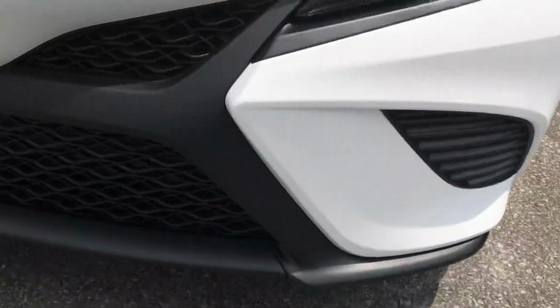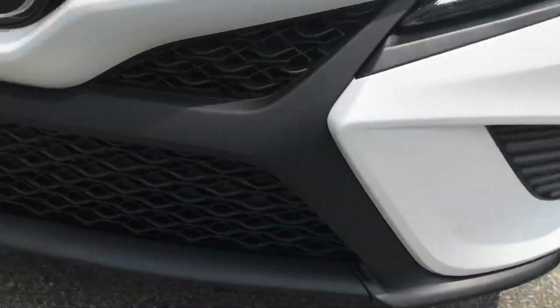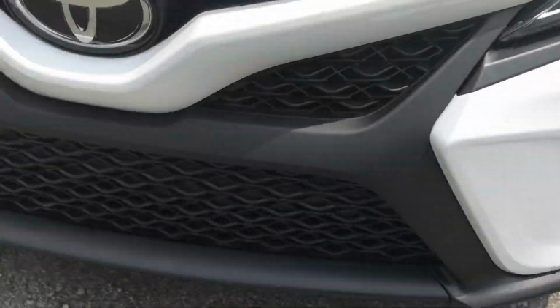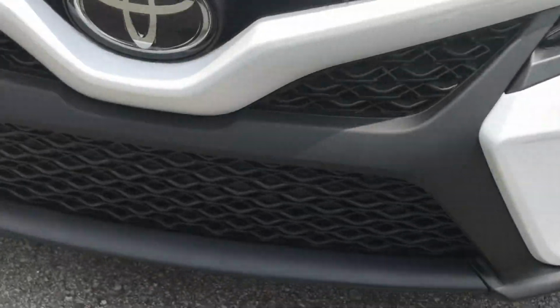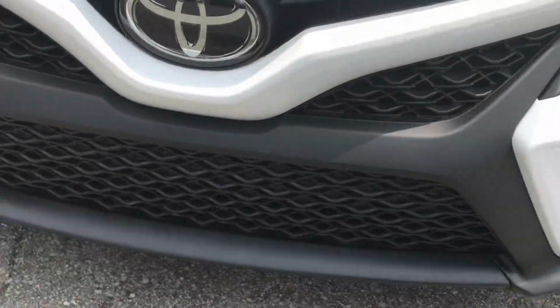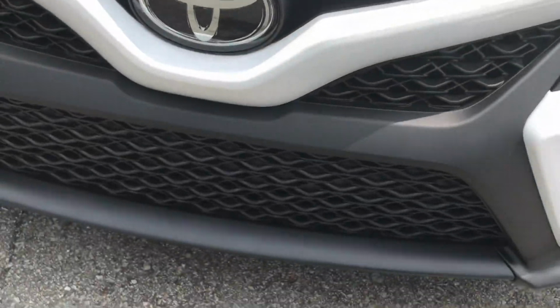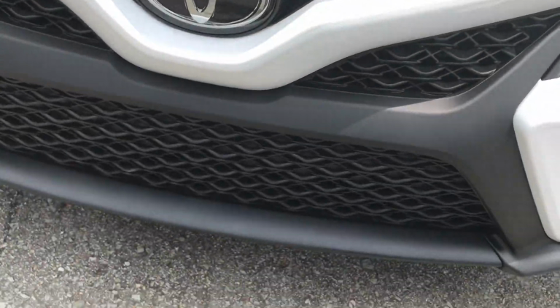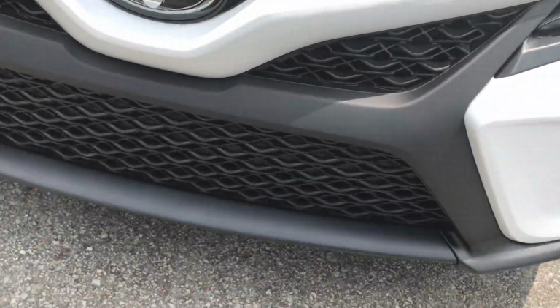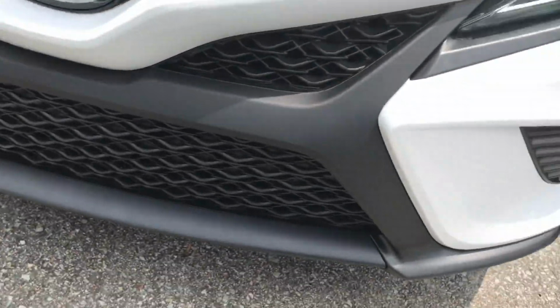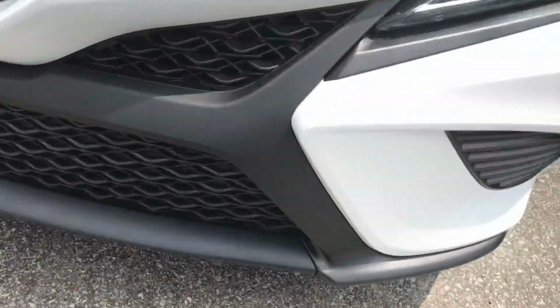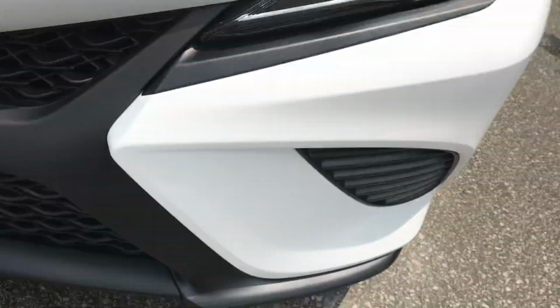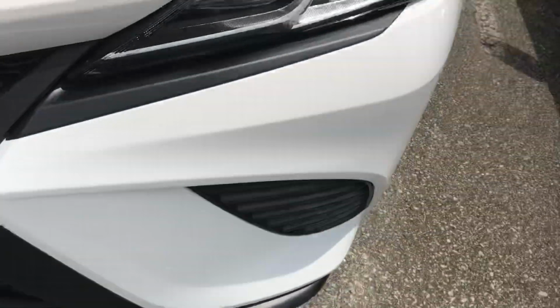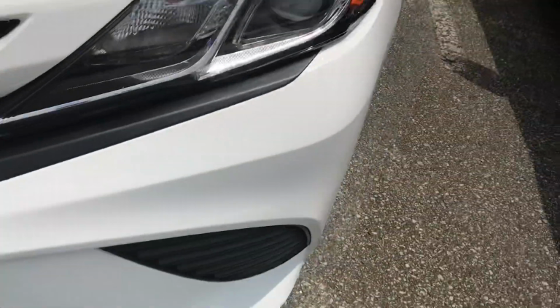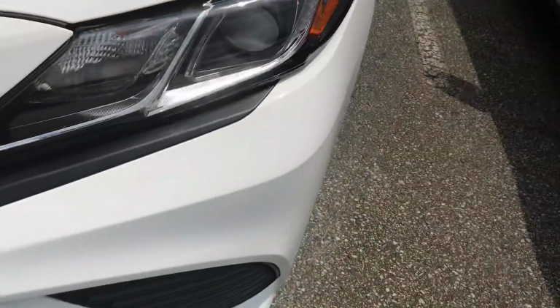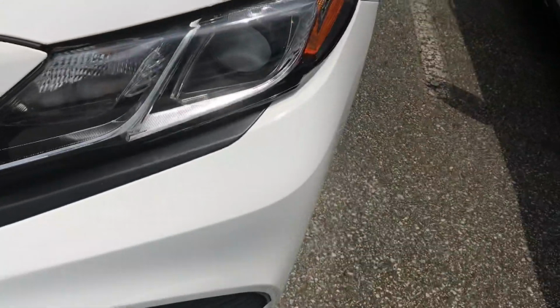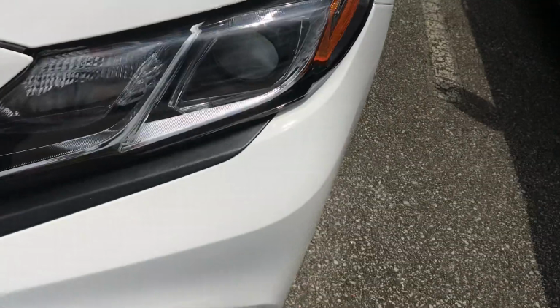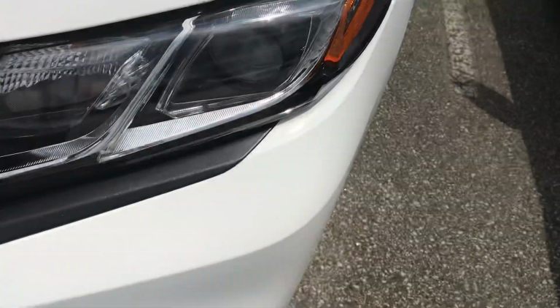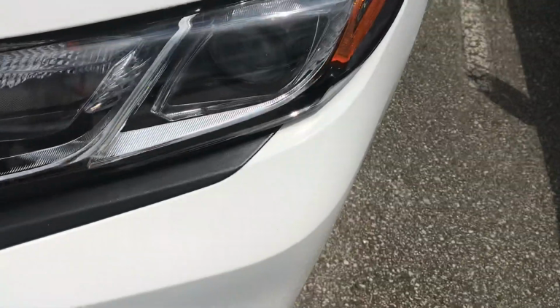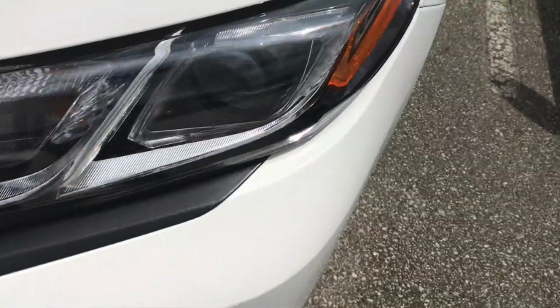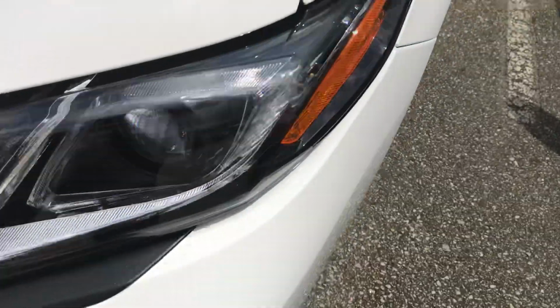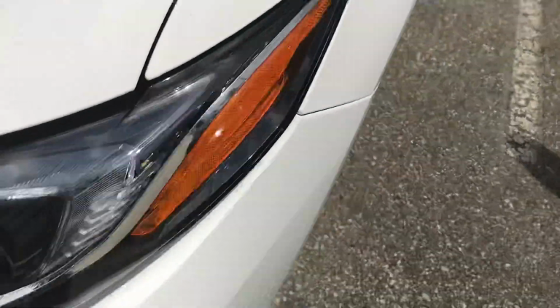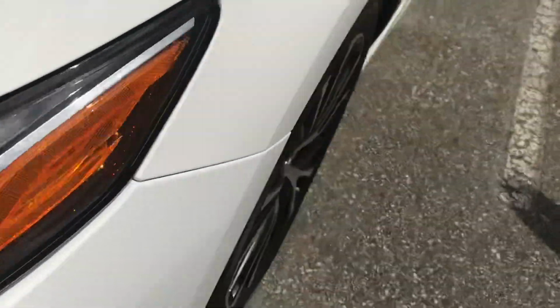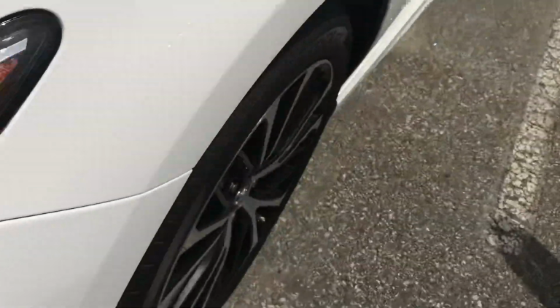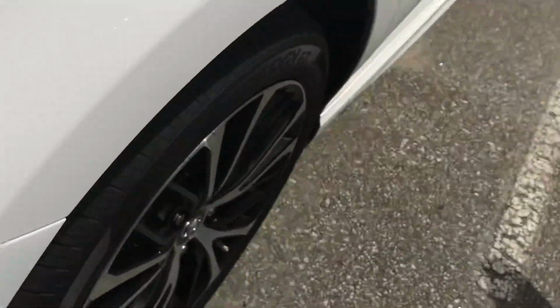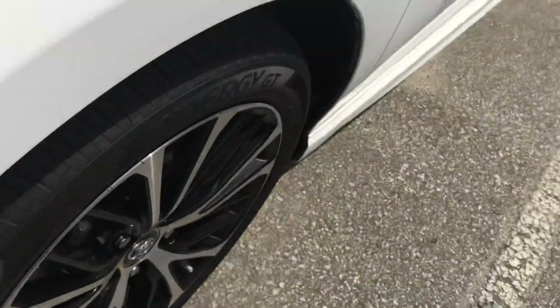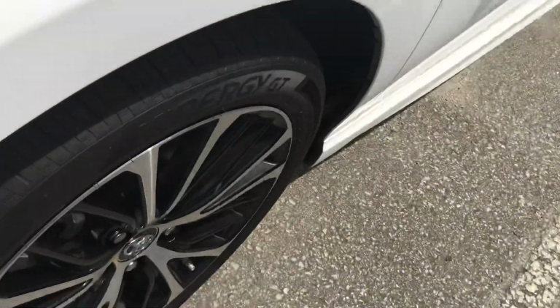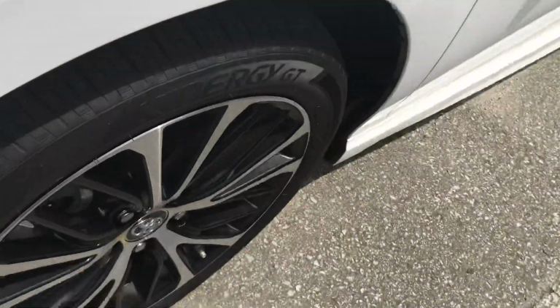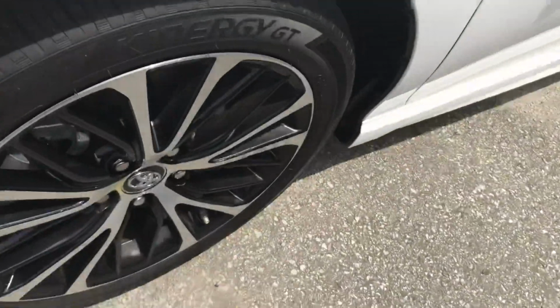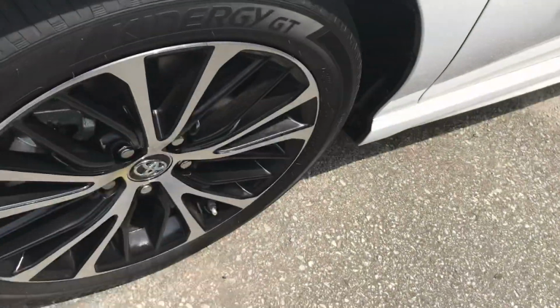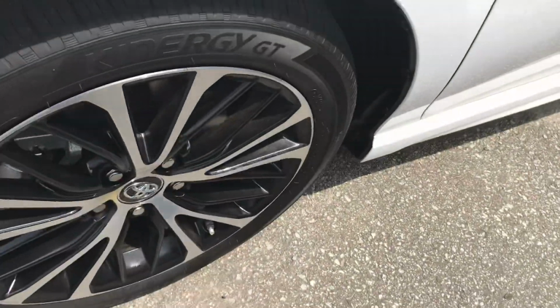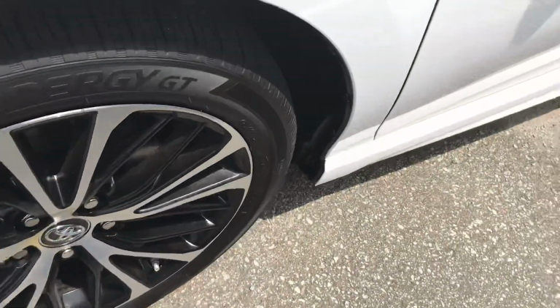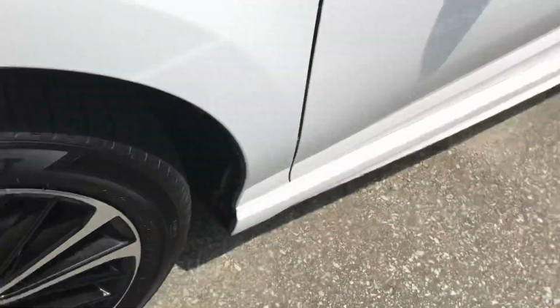We have a sport mesh grille here, LED lights for daytime running lights, and black alloy machine wheels.